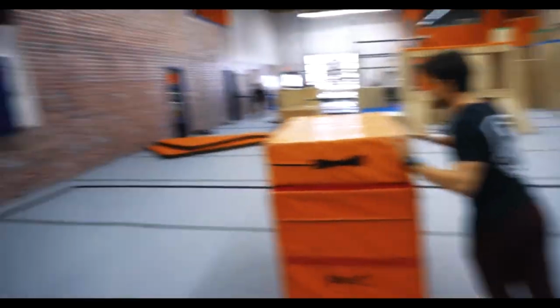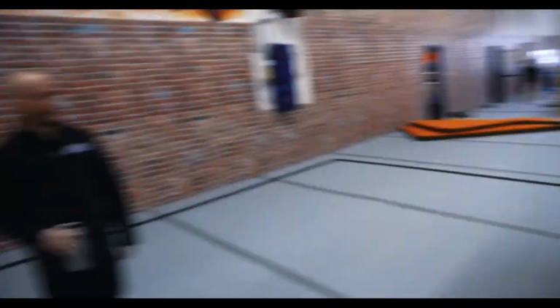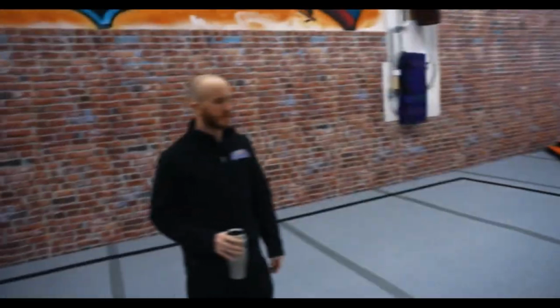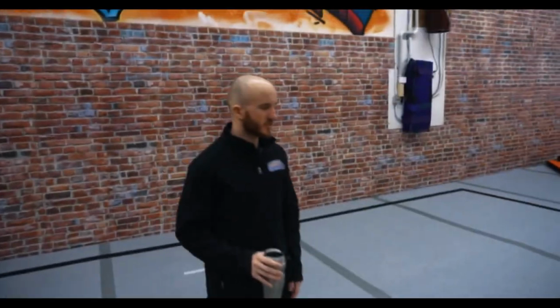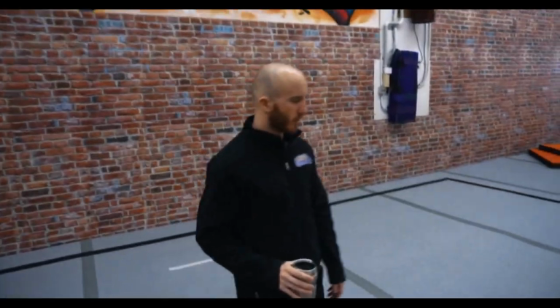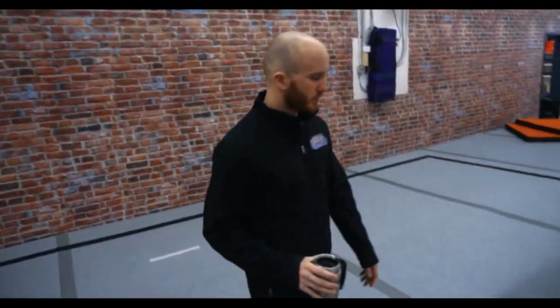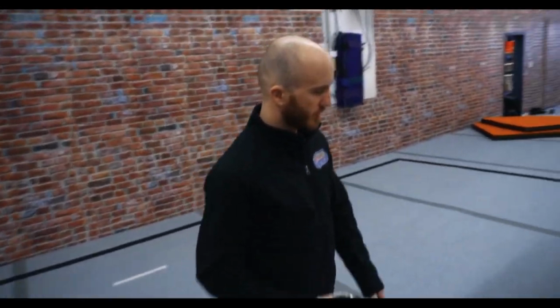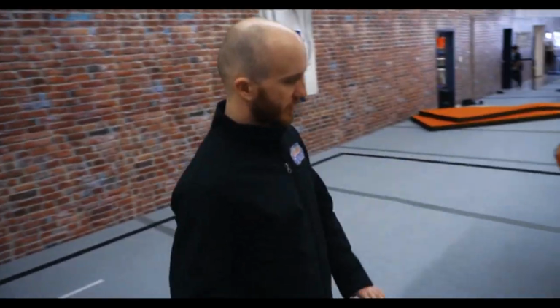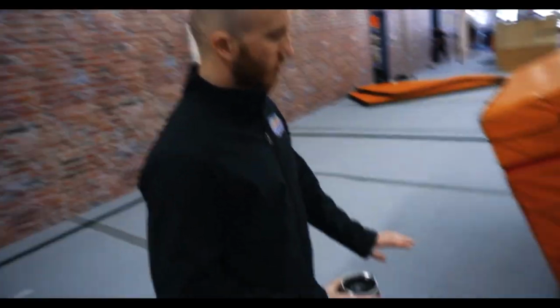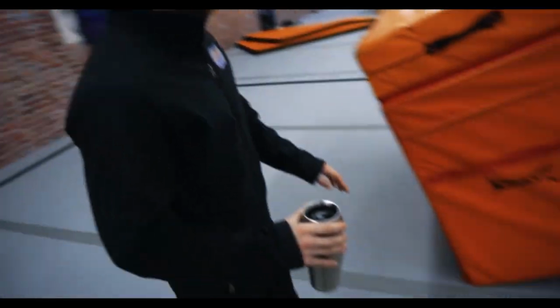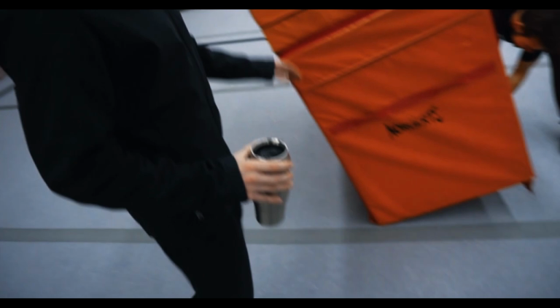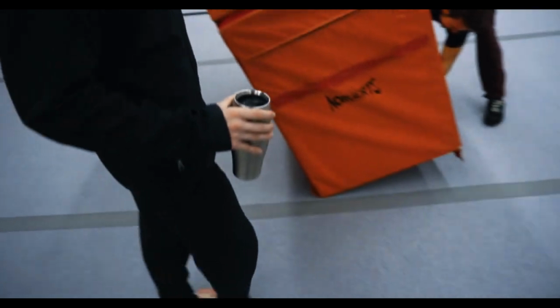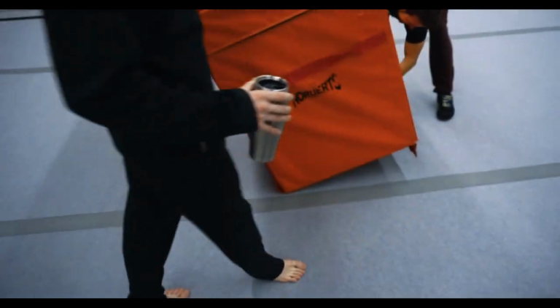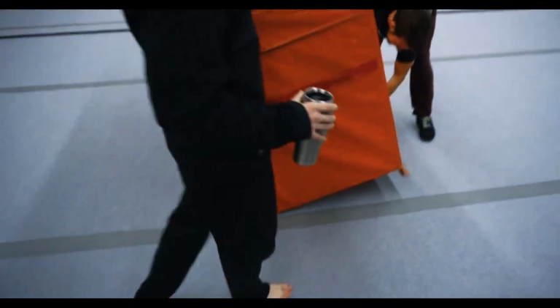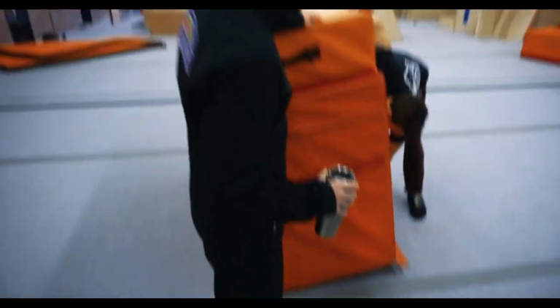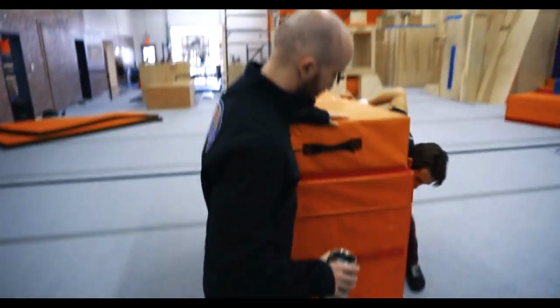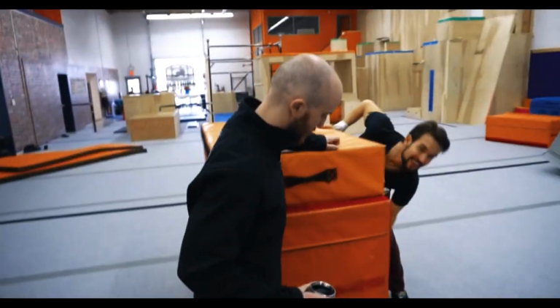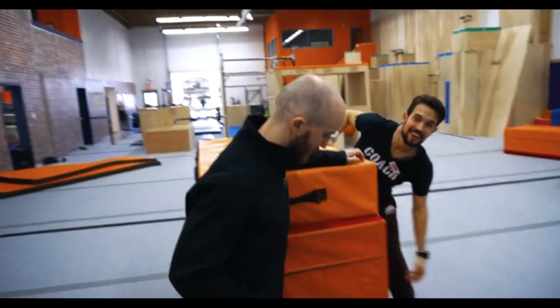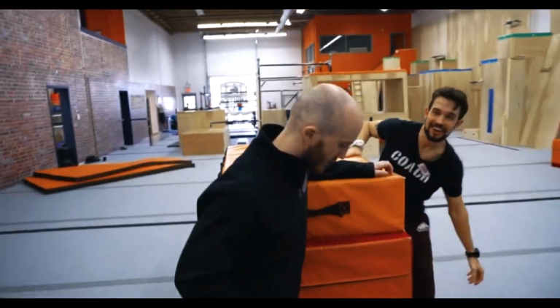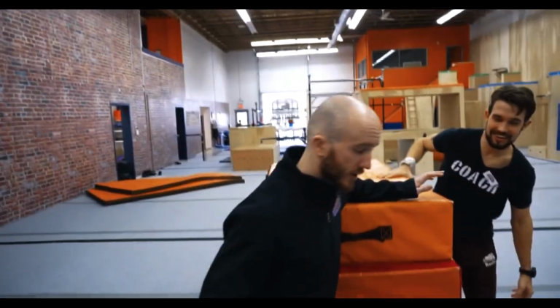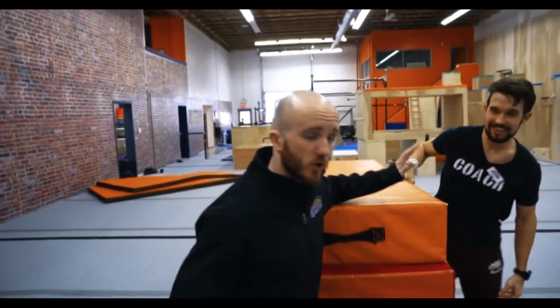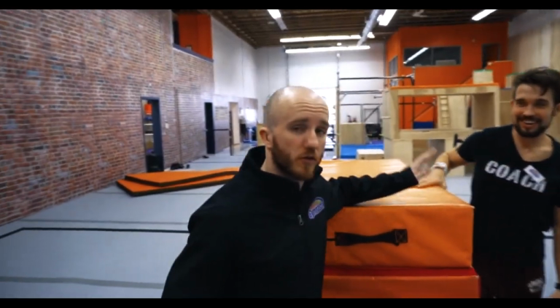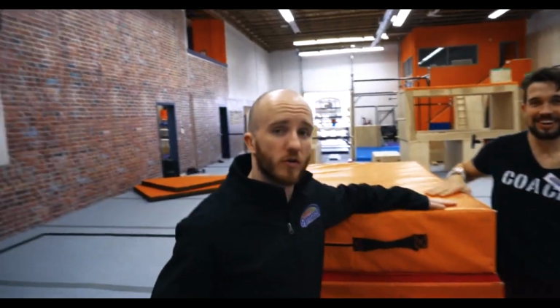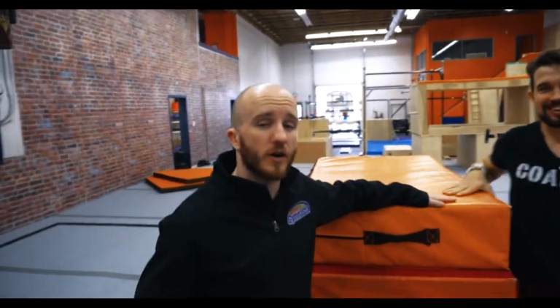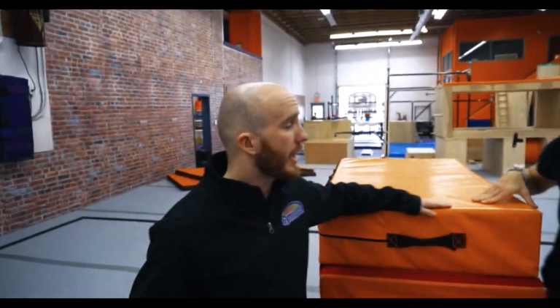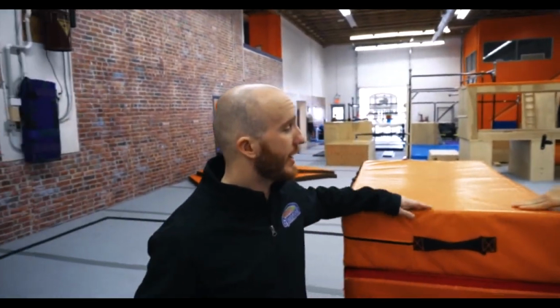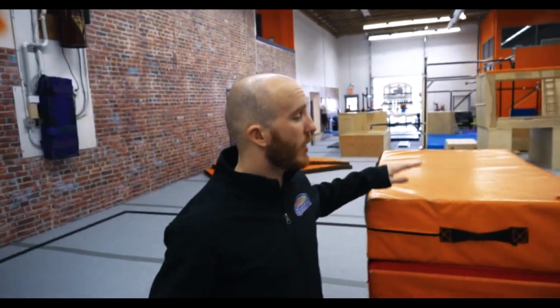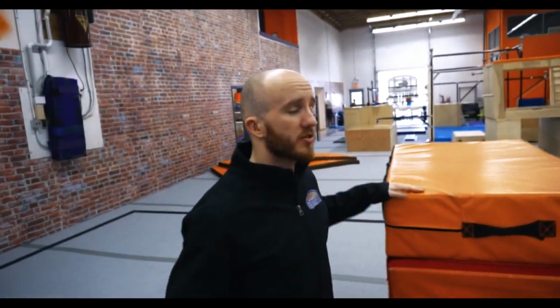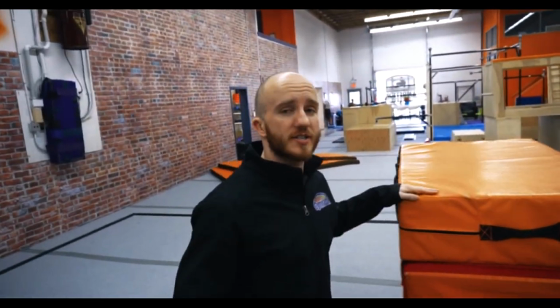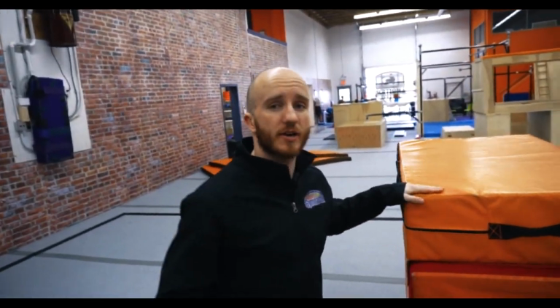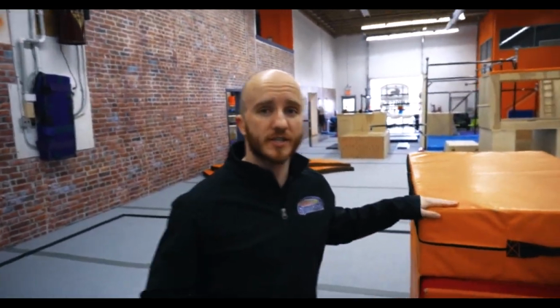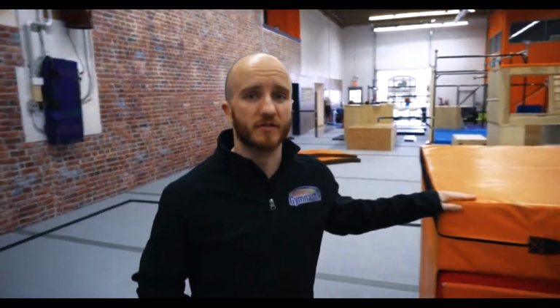And this is where we put the Velcro on to make sure that the boxes don't fall over and our athletes stay really safe.